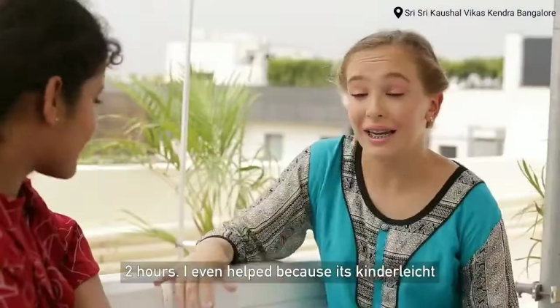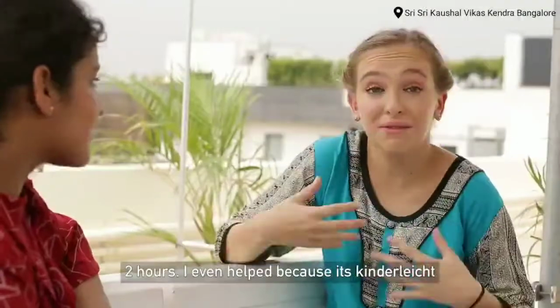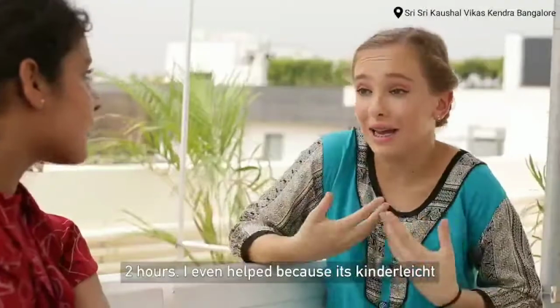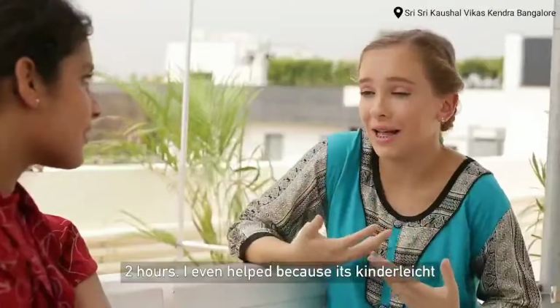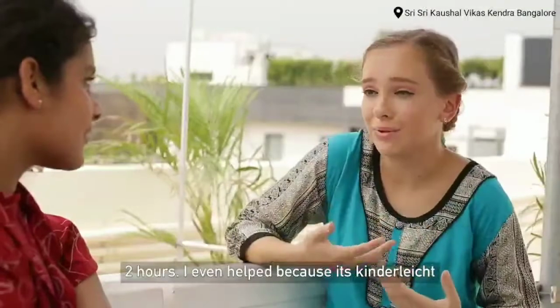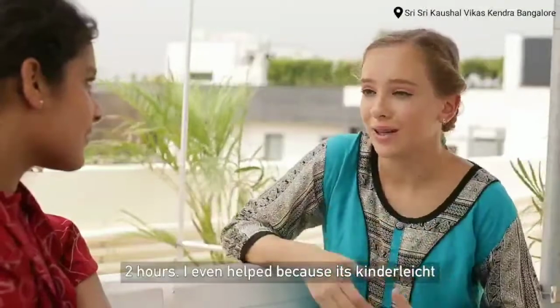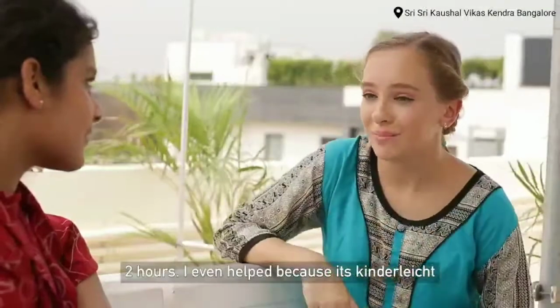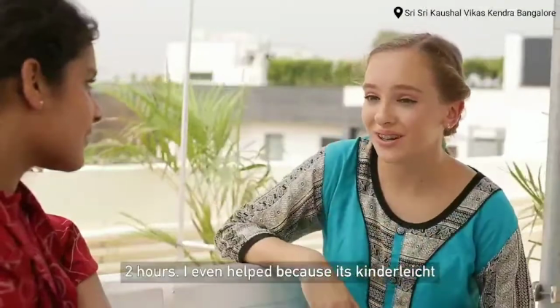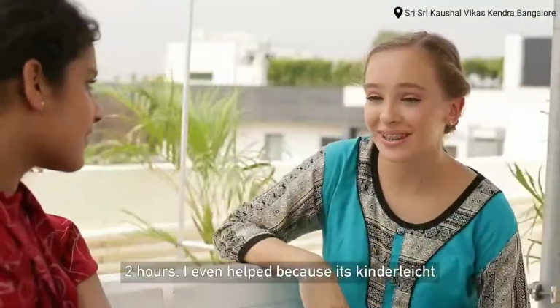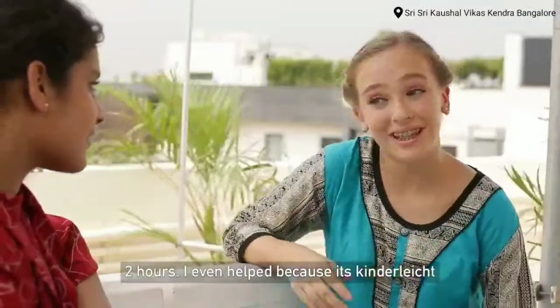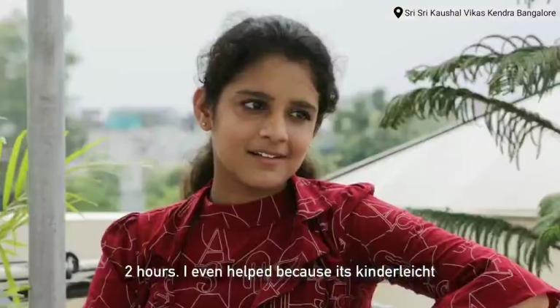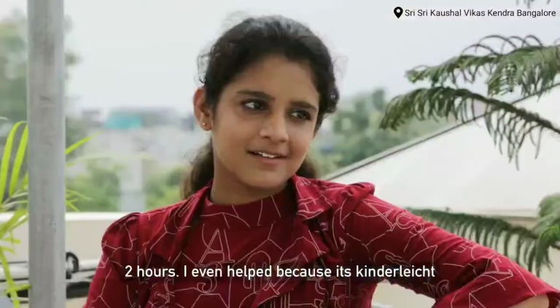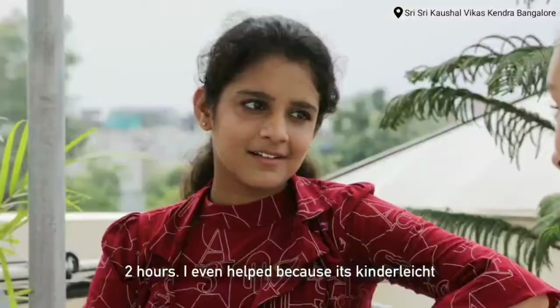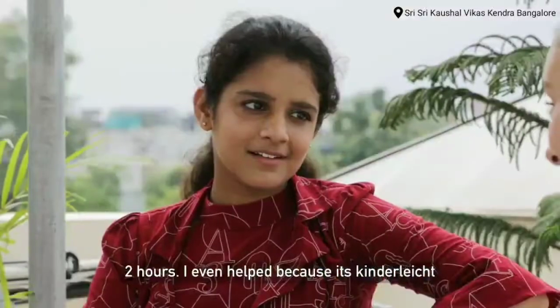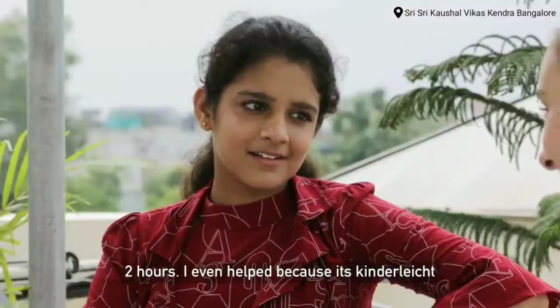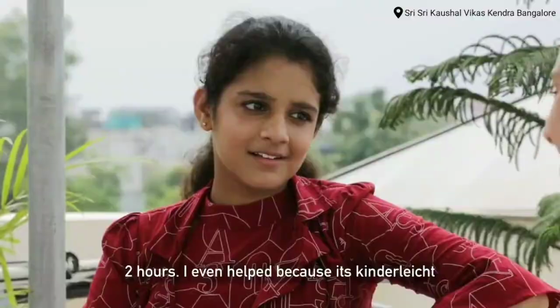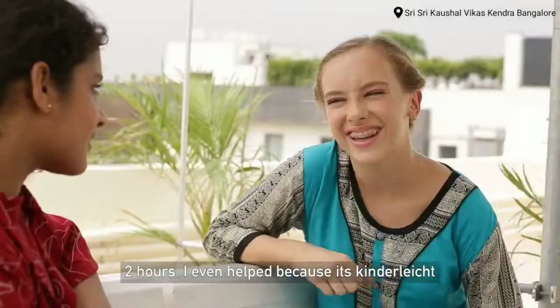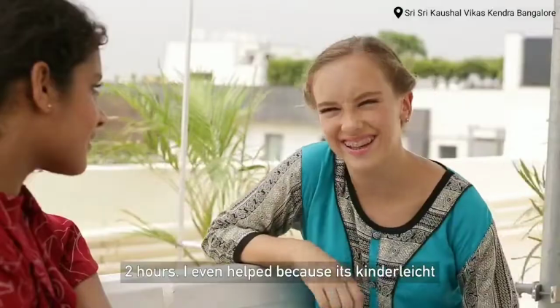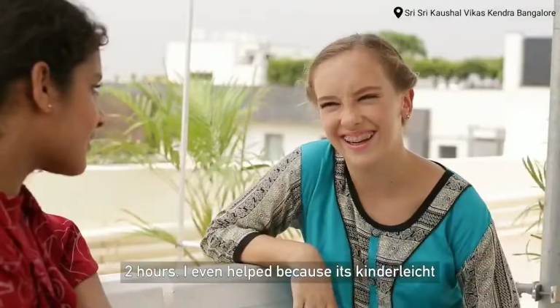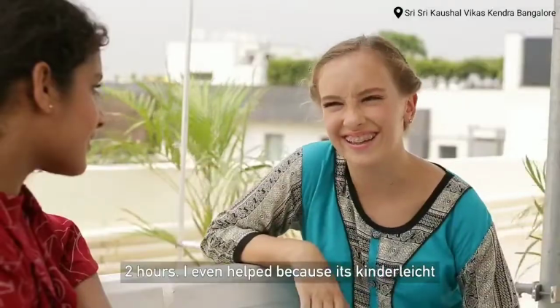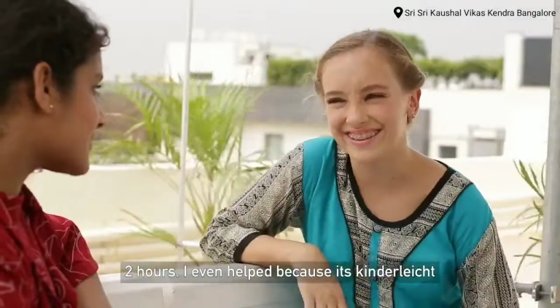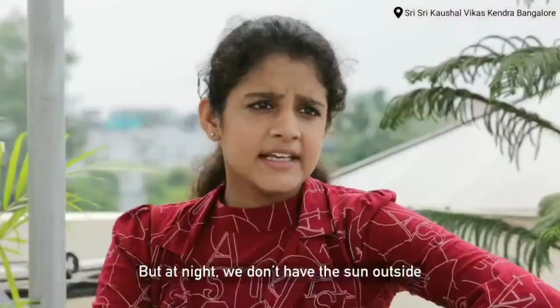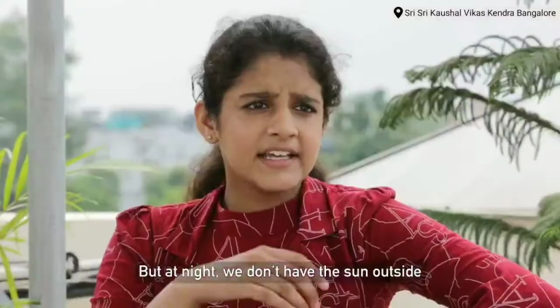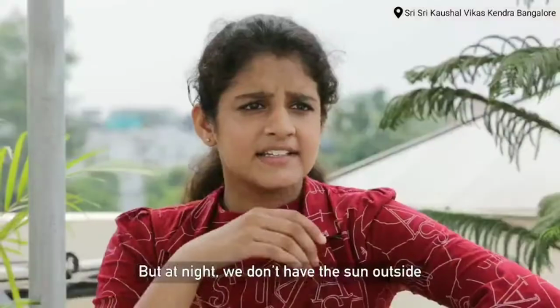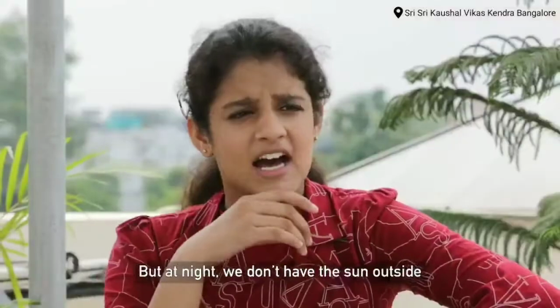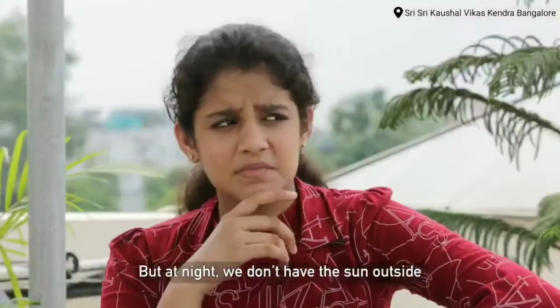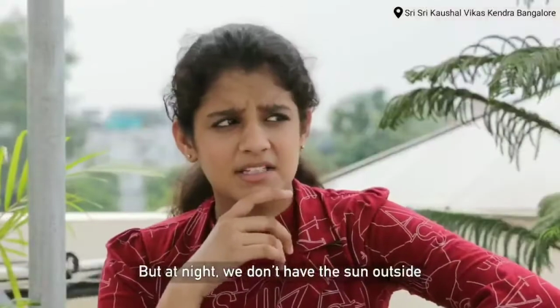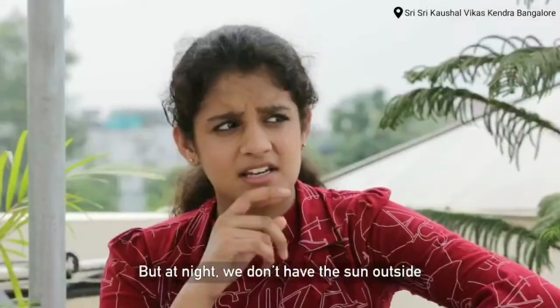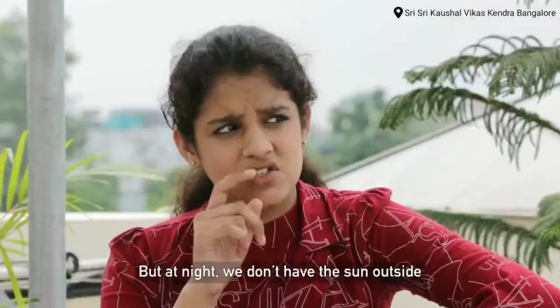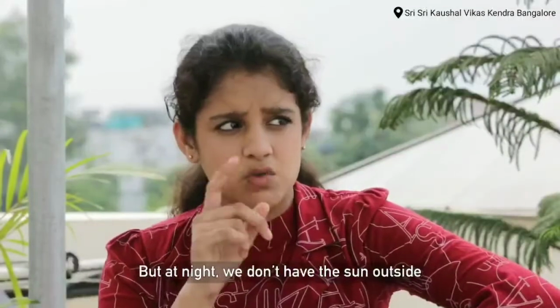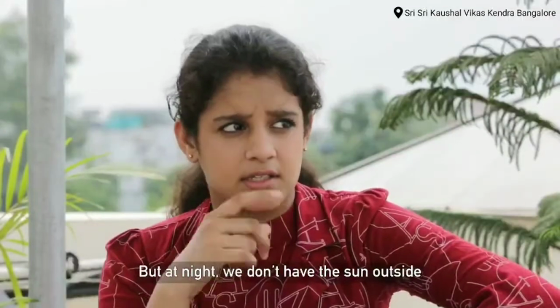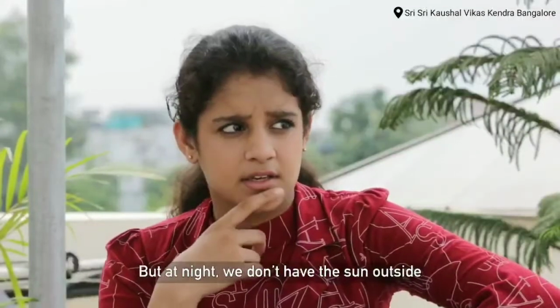And even I helped, because as we say in German, it is kinderleicht — child's play. But there is no sun at night.